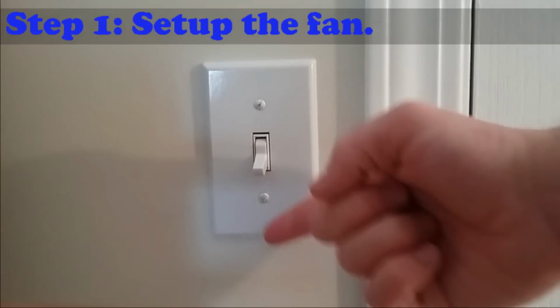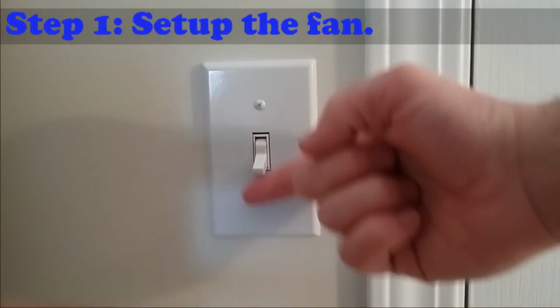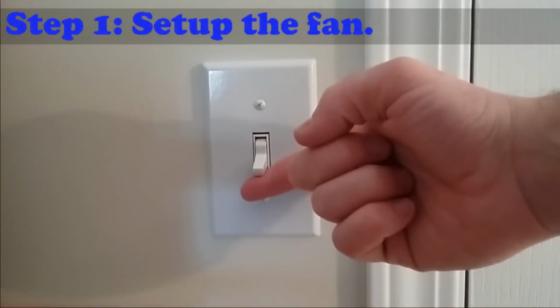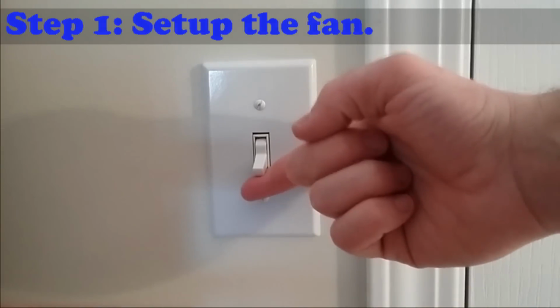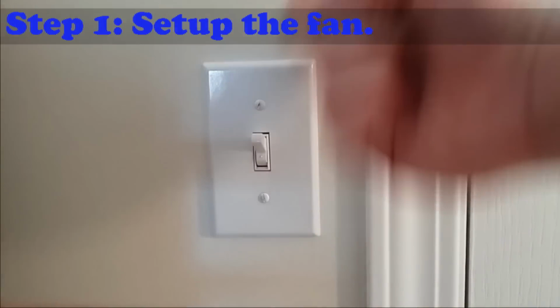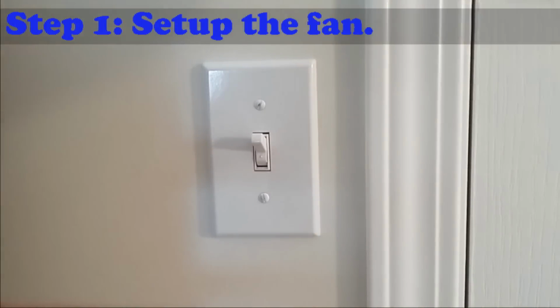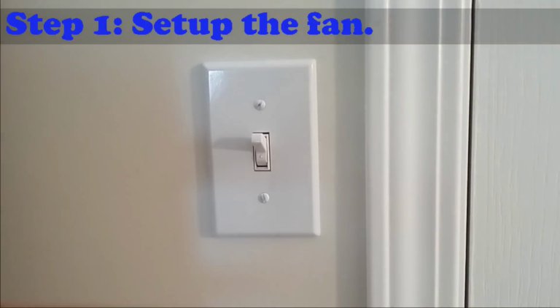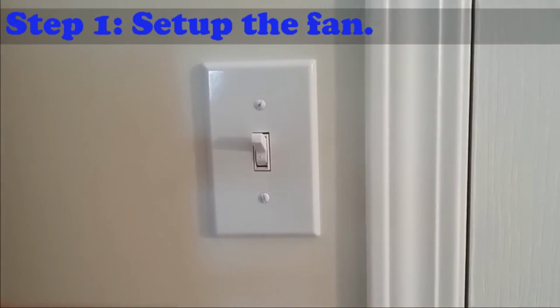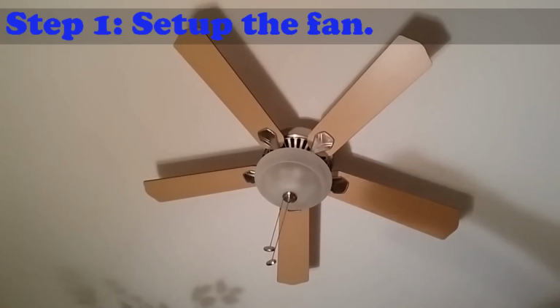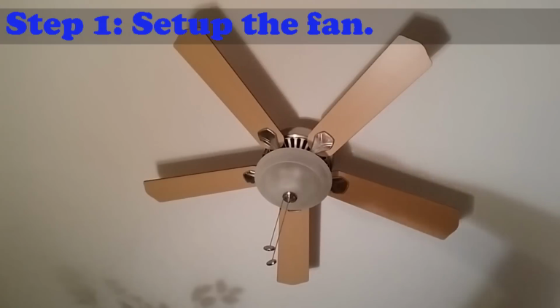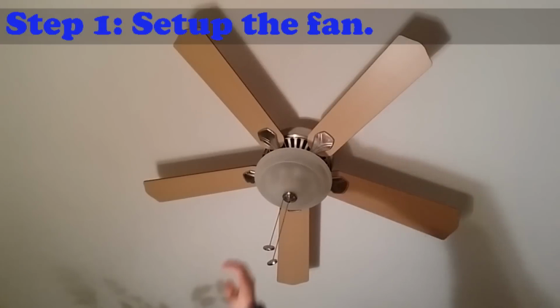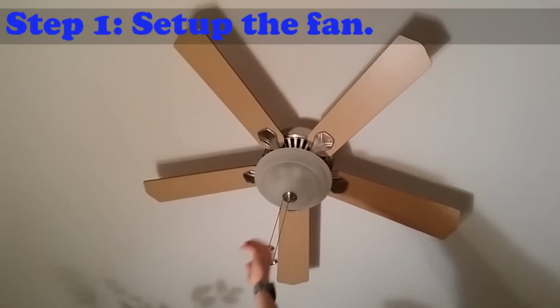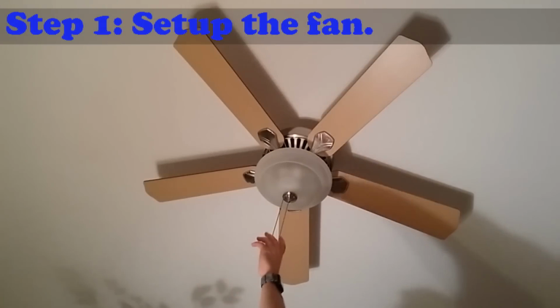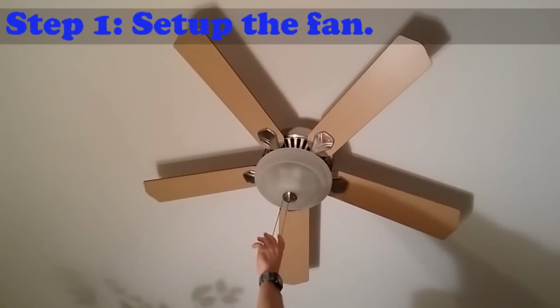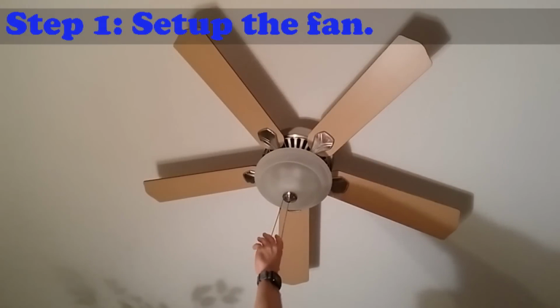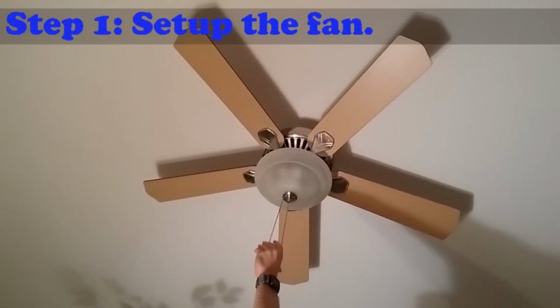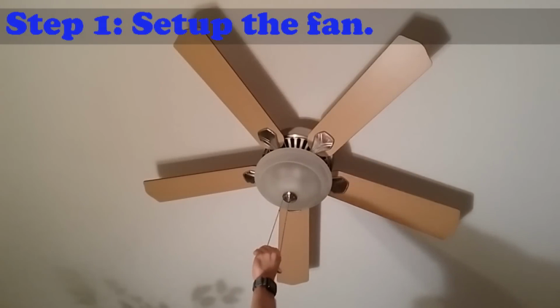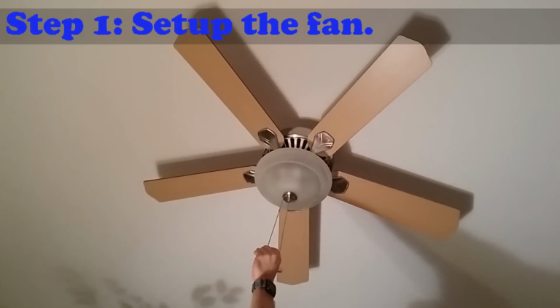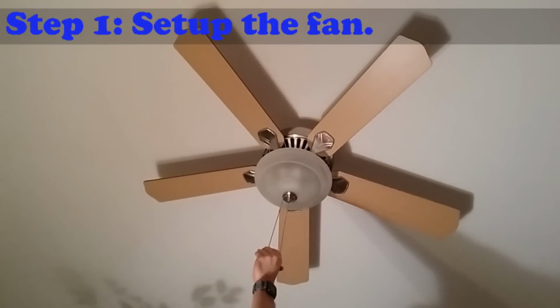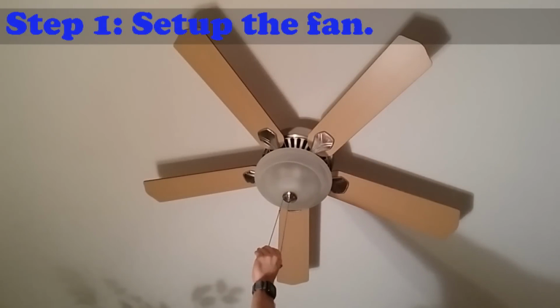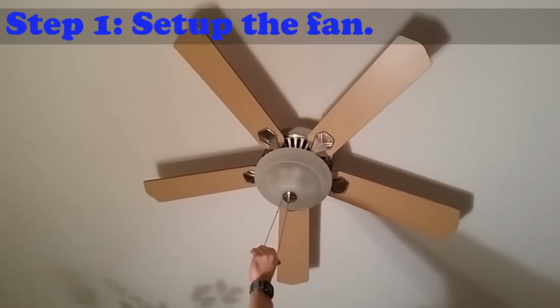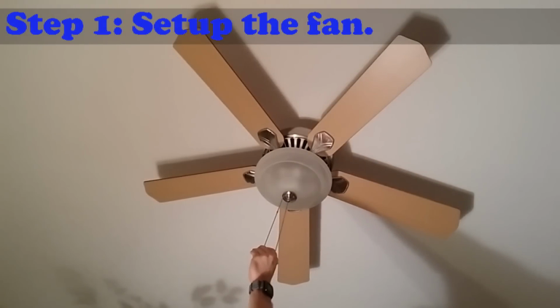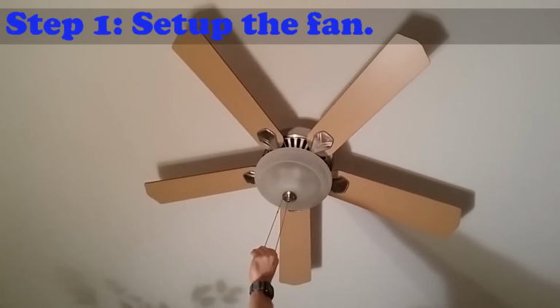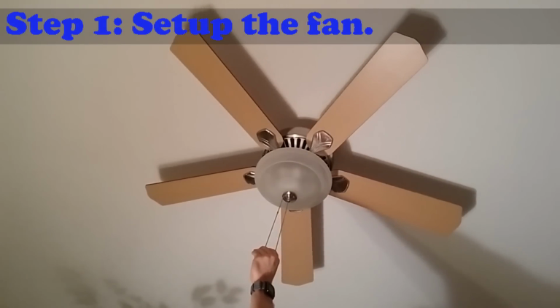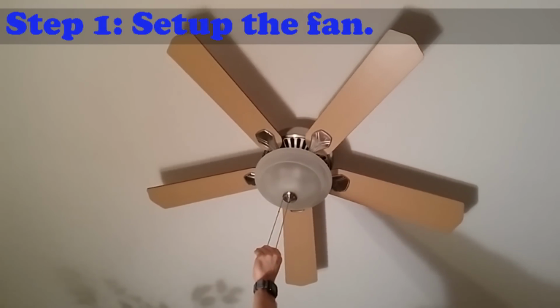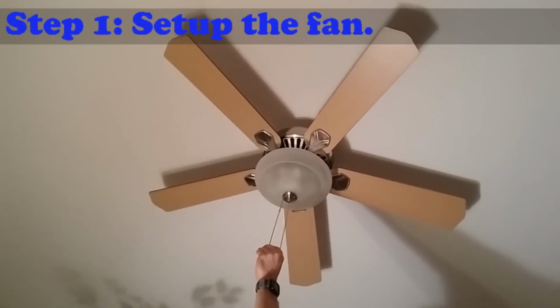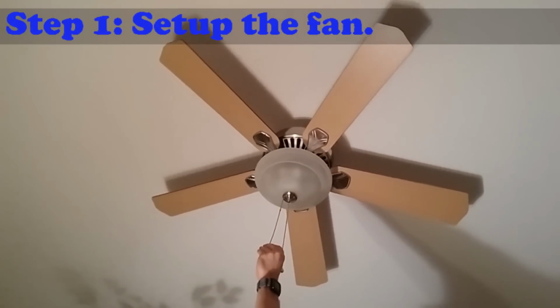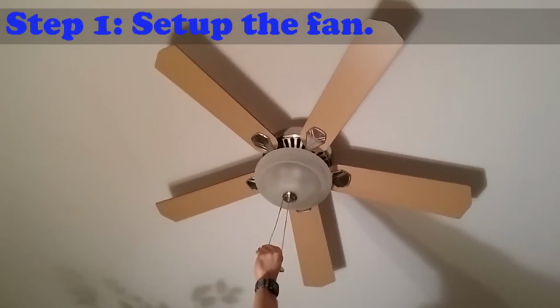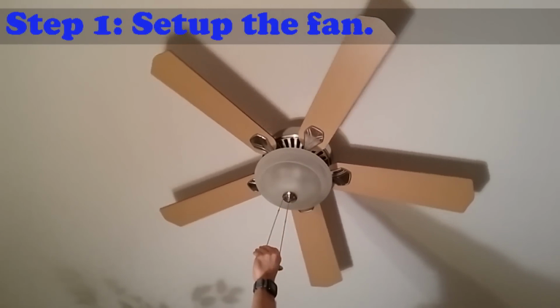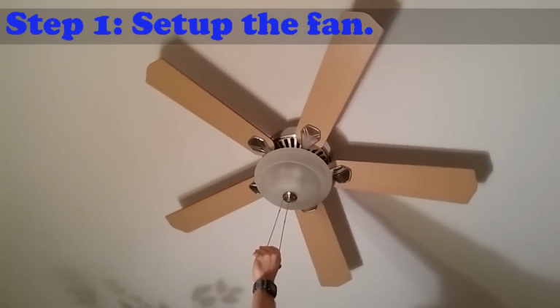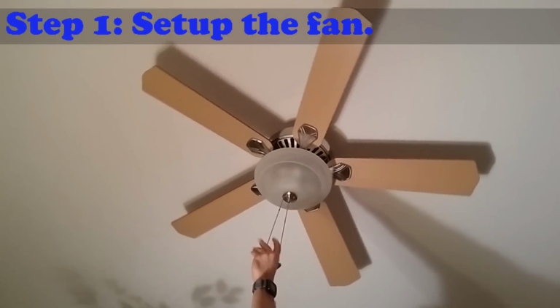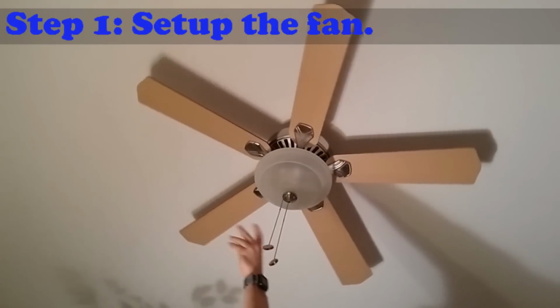Step 1: Set up the fan. Do this by turning the fan onto the highest setting, then turn the fan off.